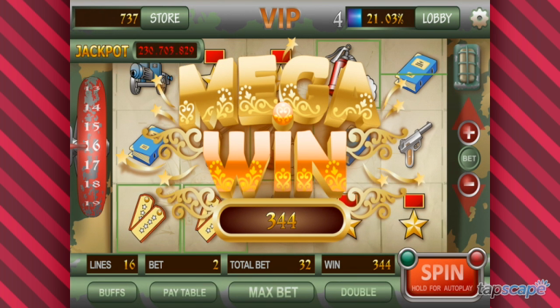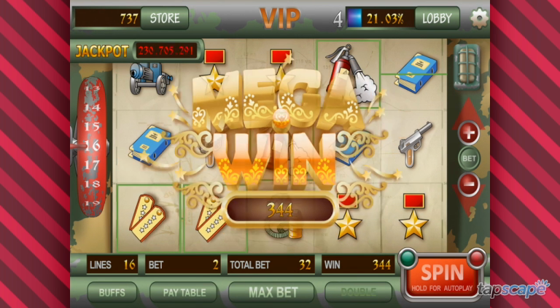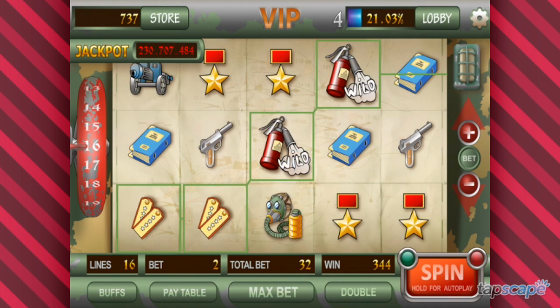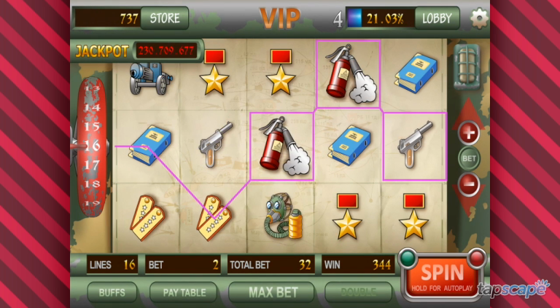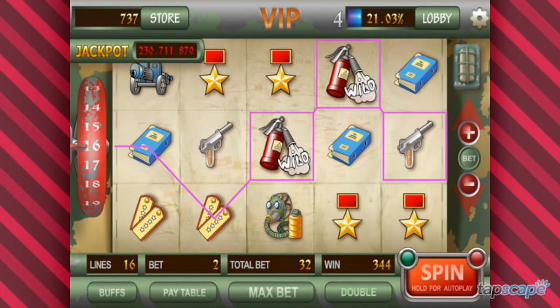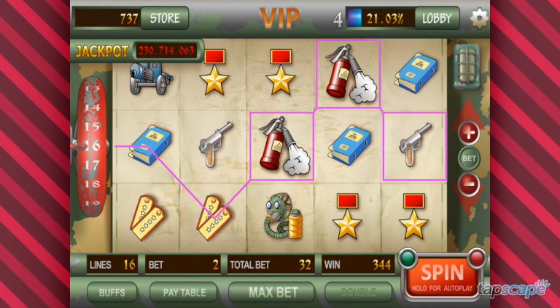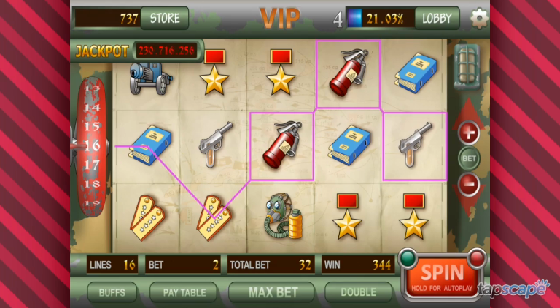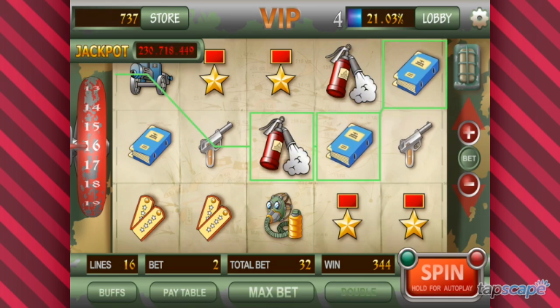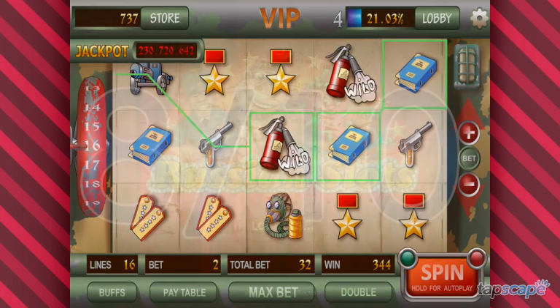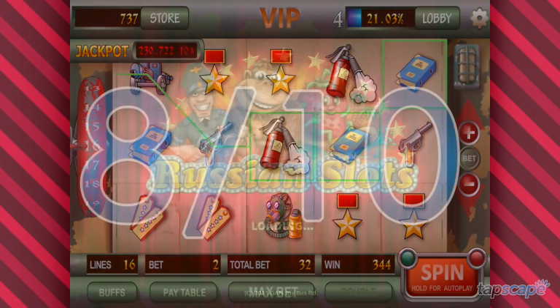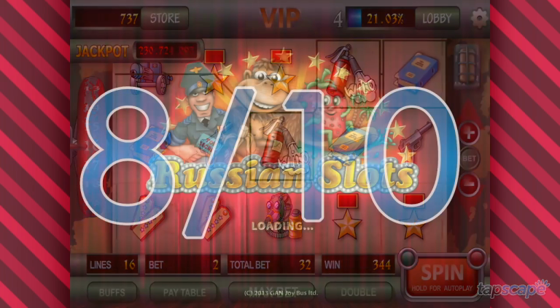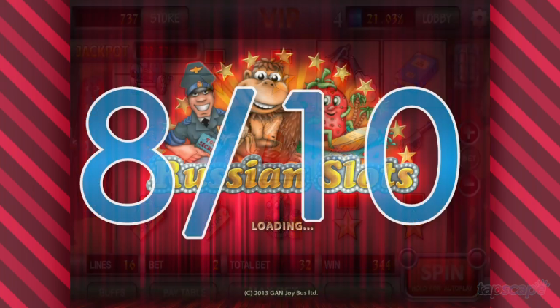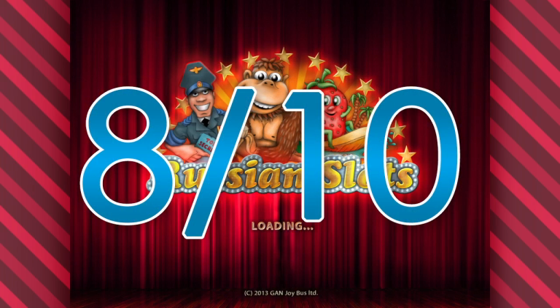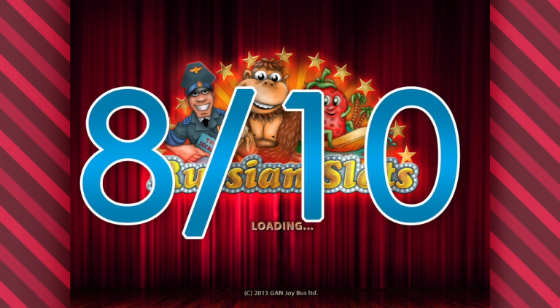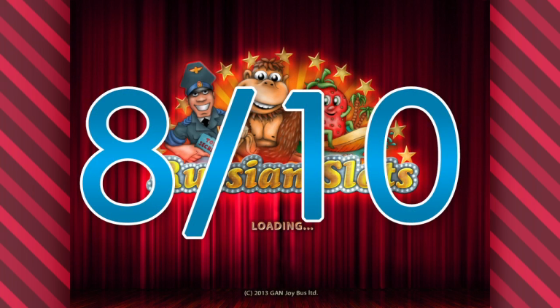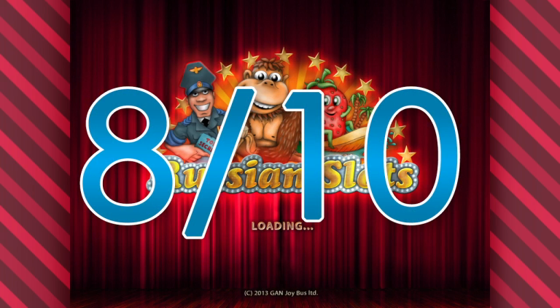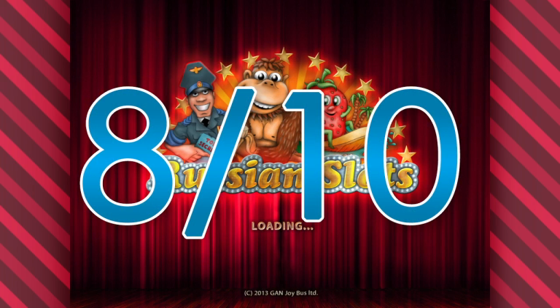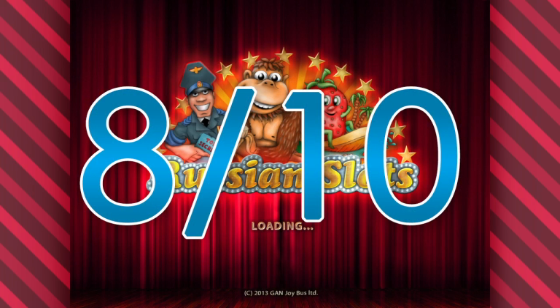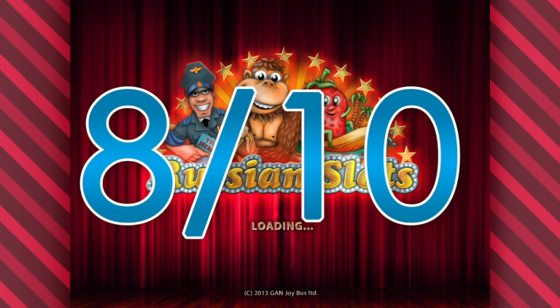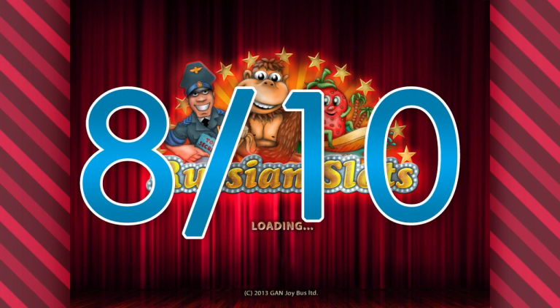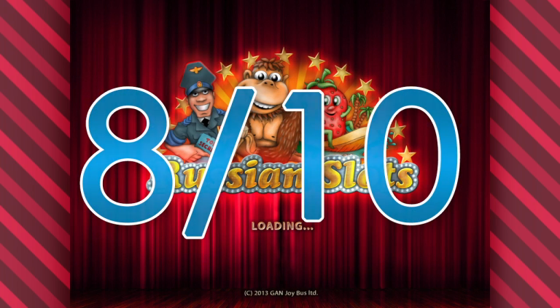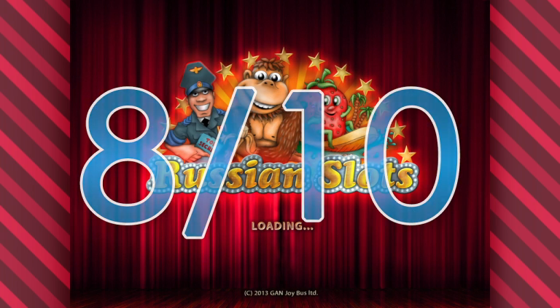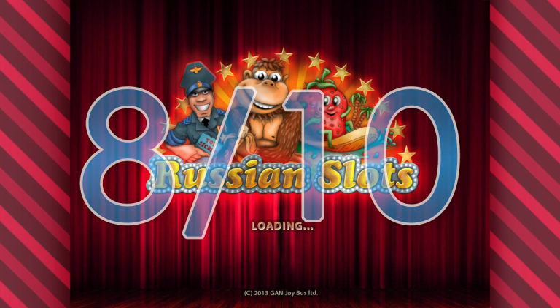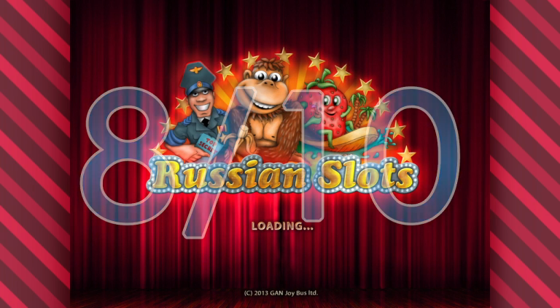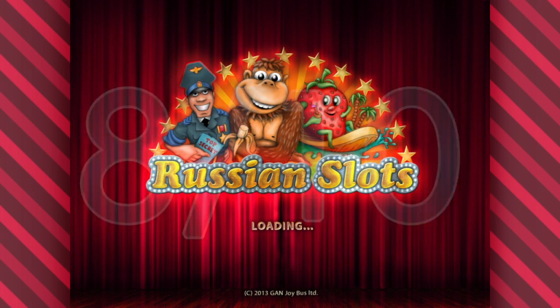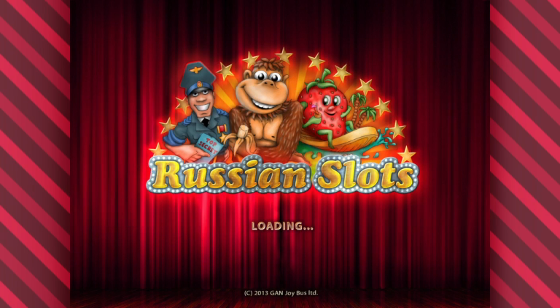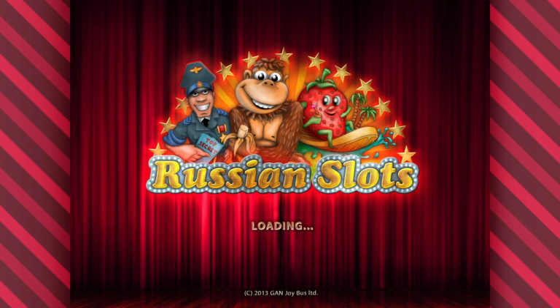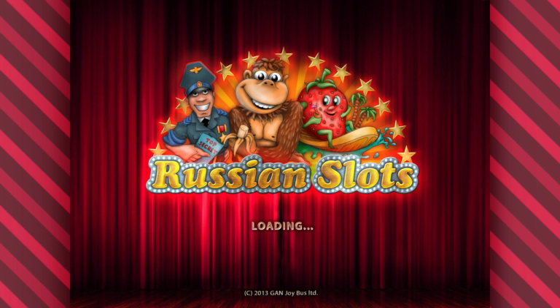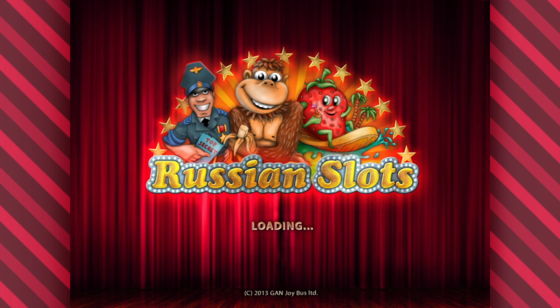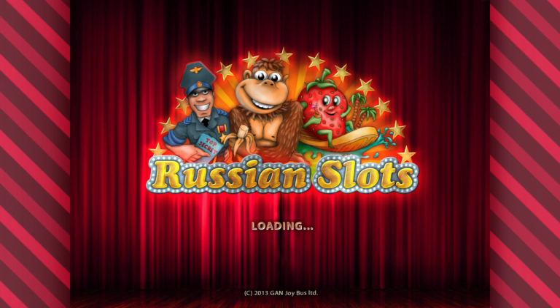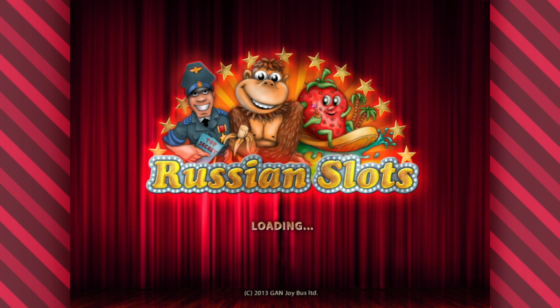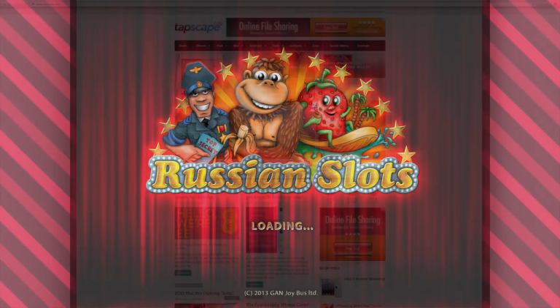In summation, this universal app gets a Tapscape score of 8 out of 10. If you love slots, this is a title worth downloading.